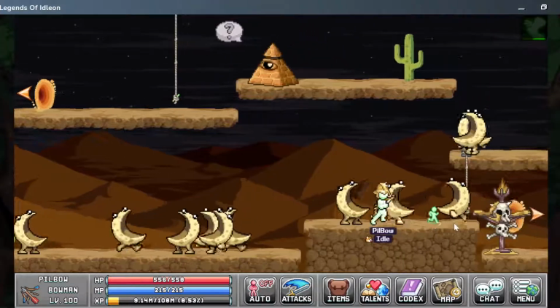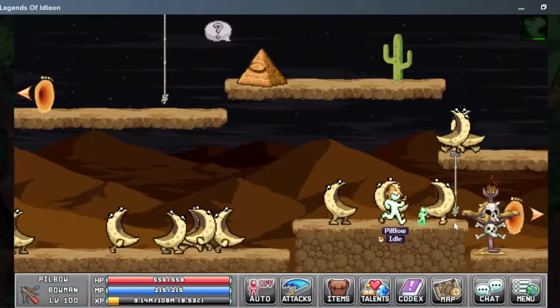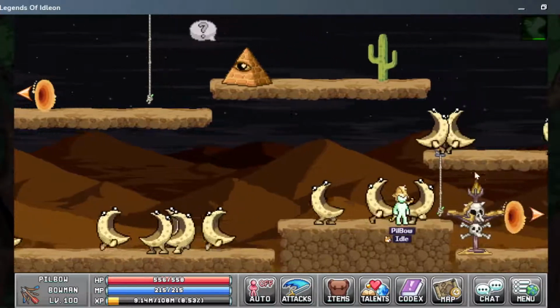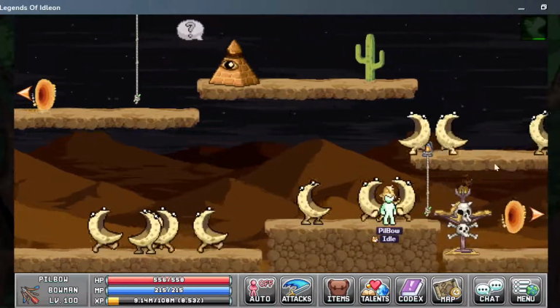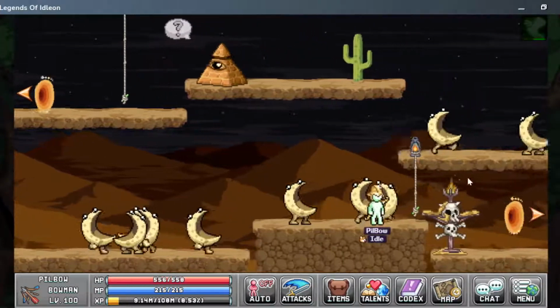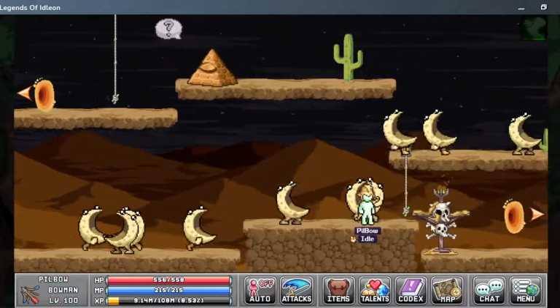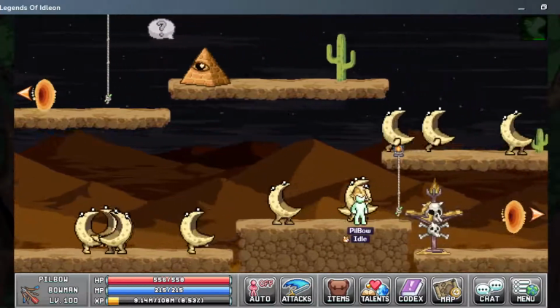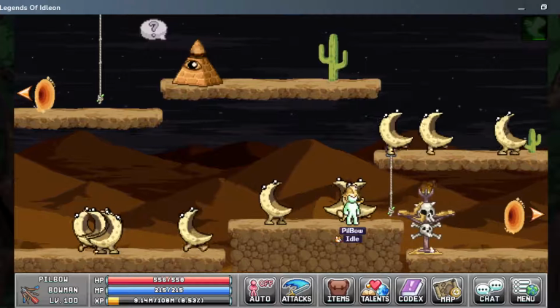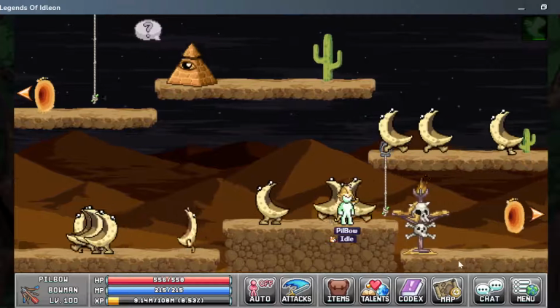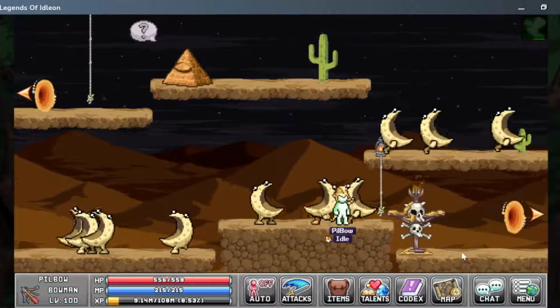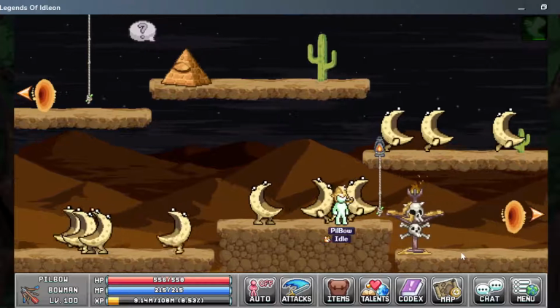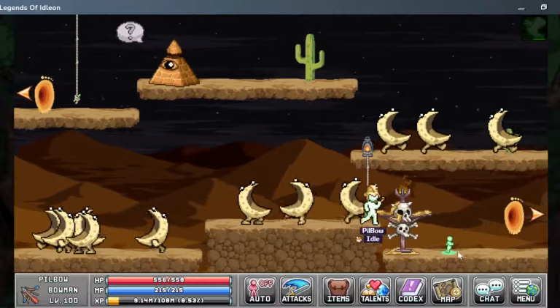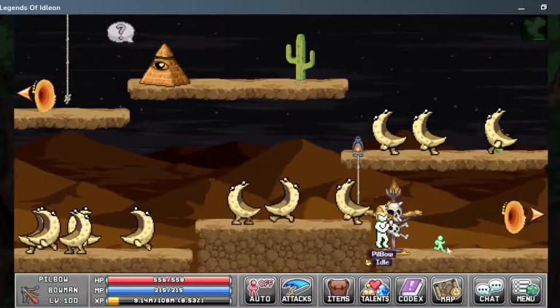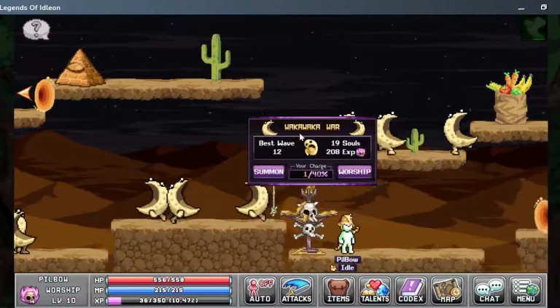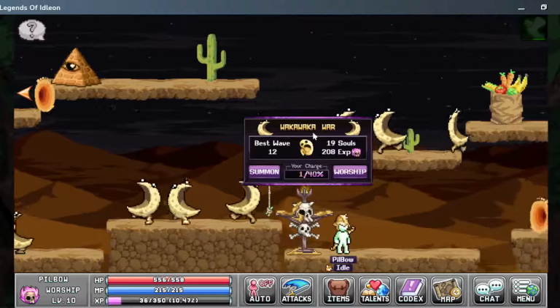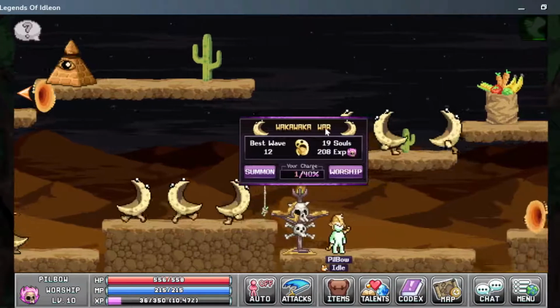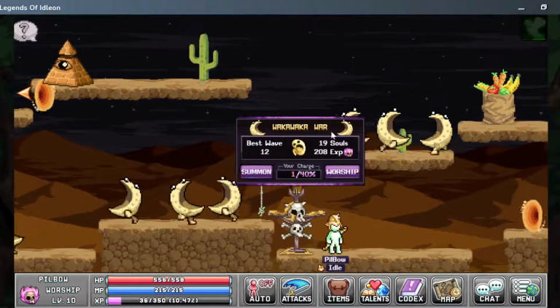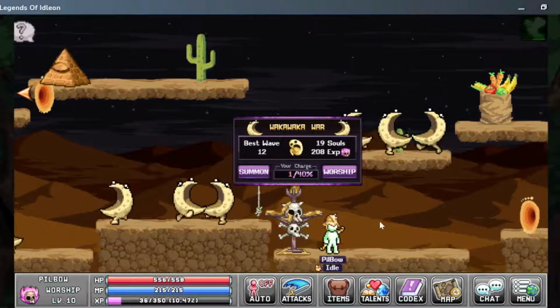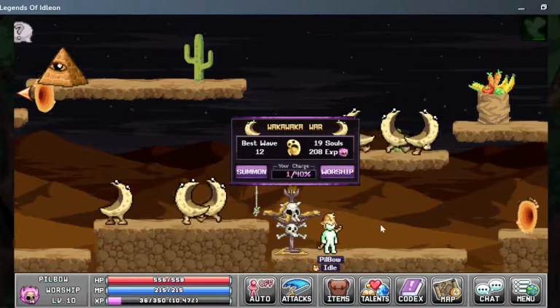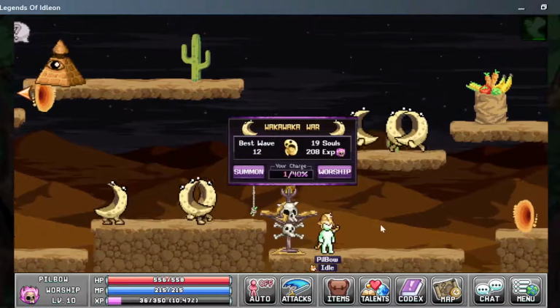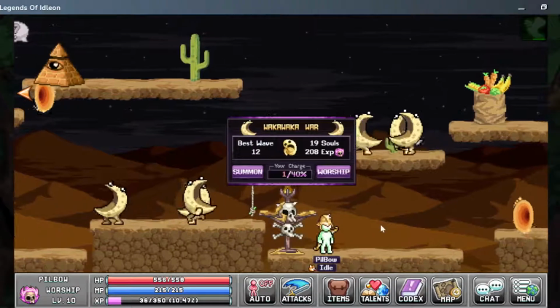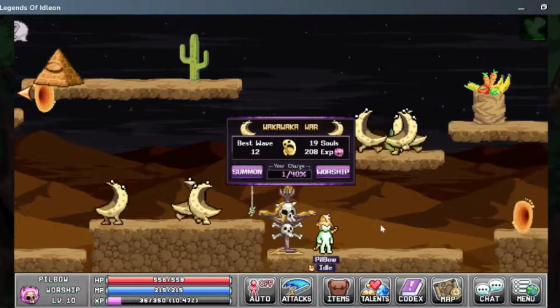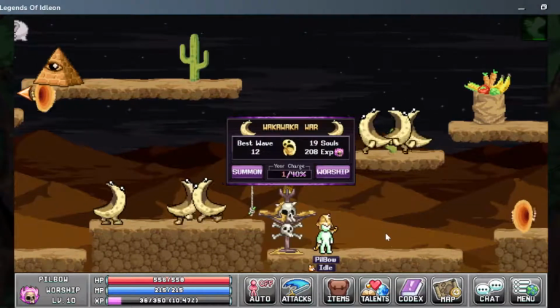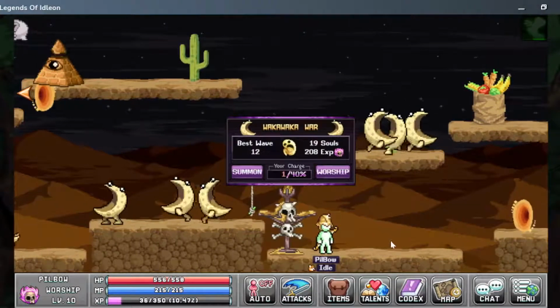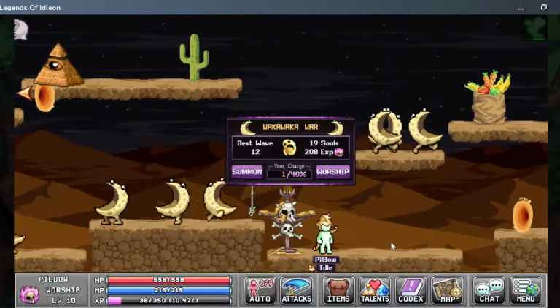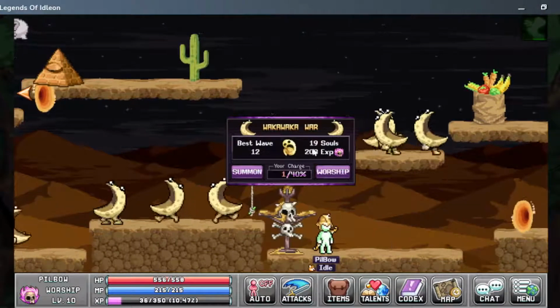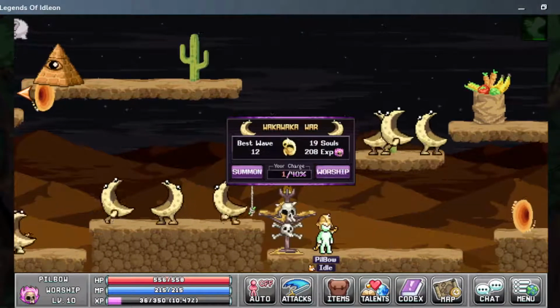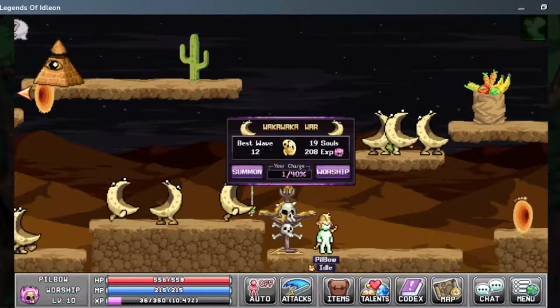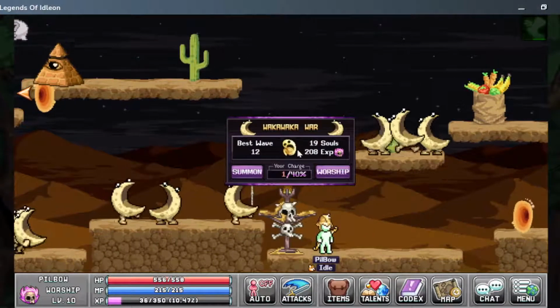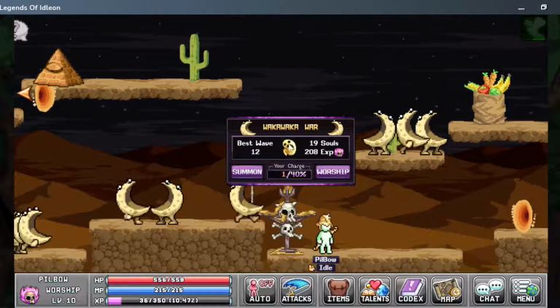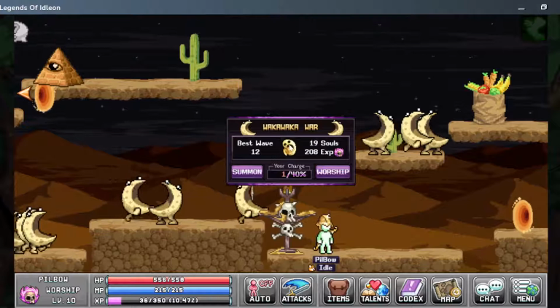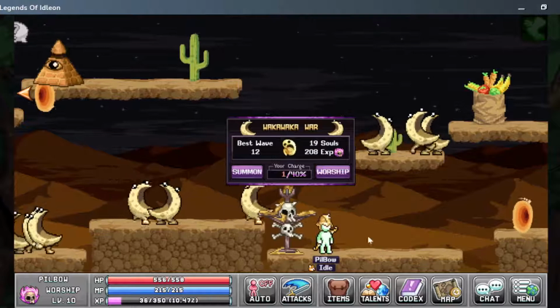So we just go over here and here it is — the Waka Waka war, where you get the yellow ones.